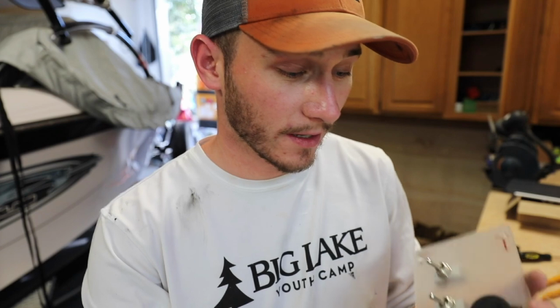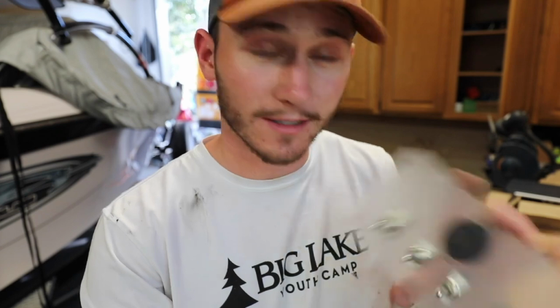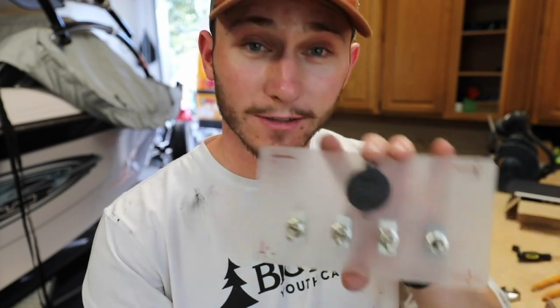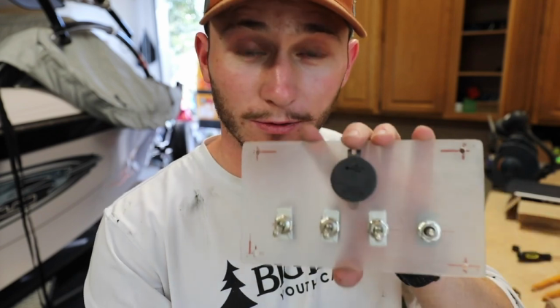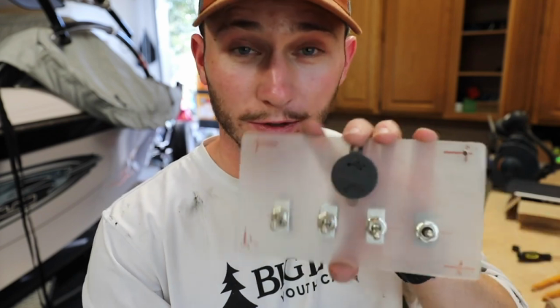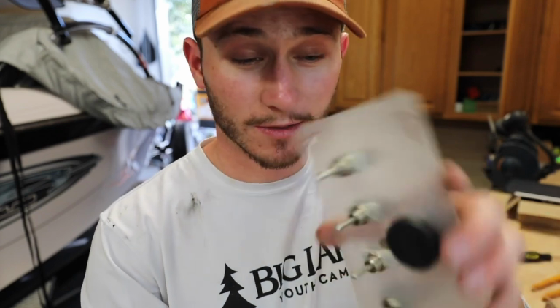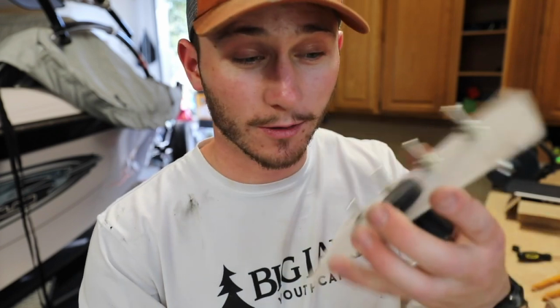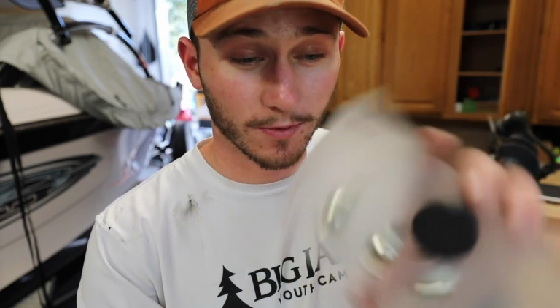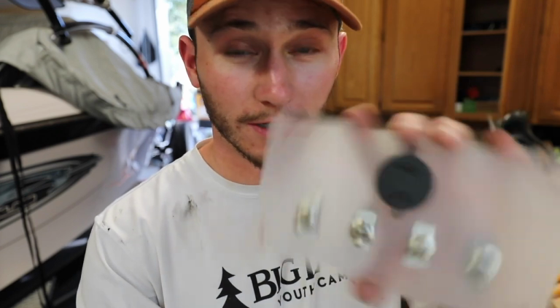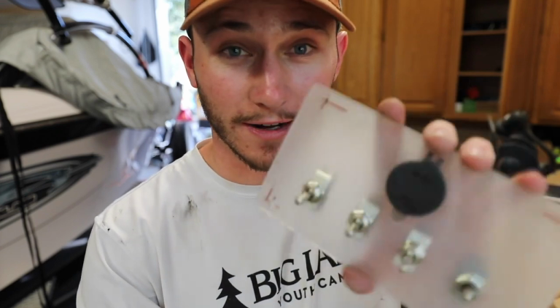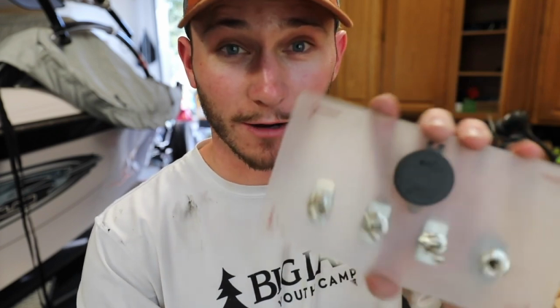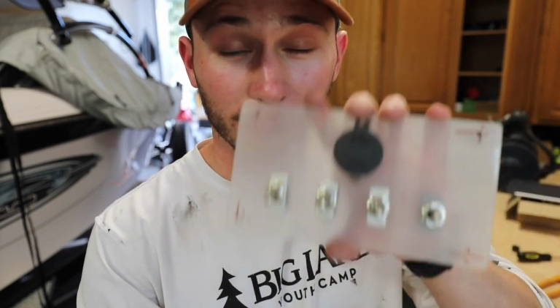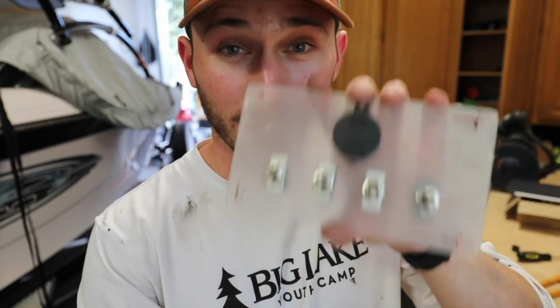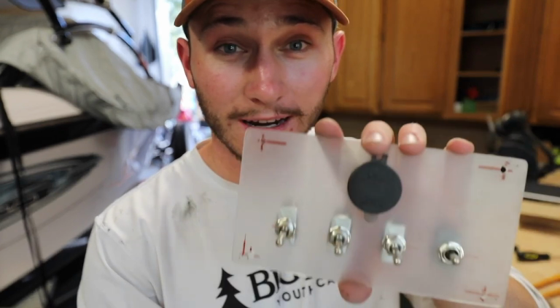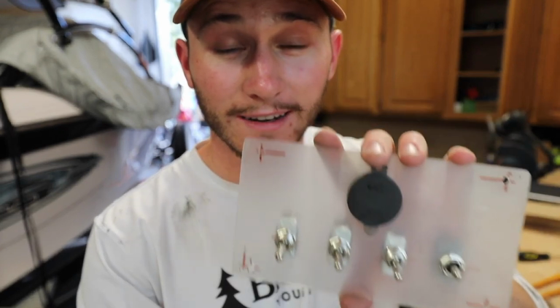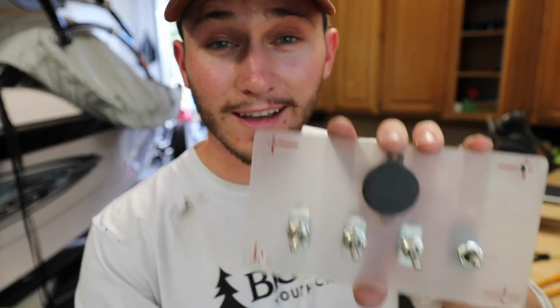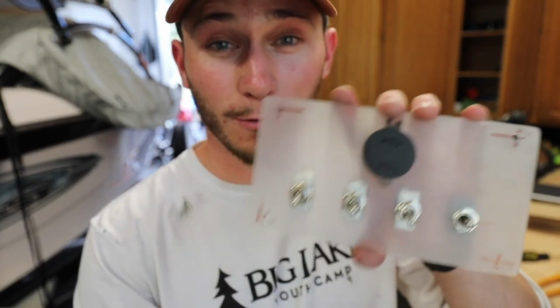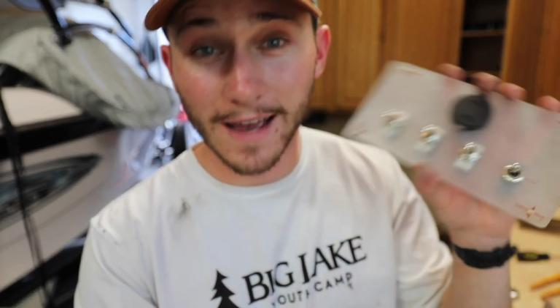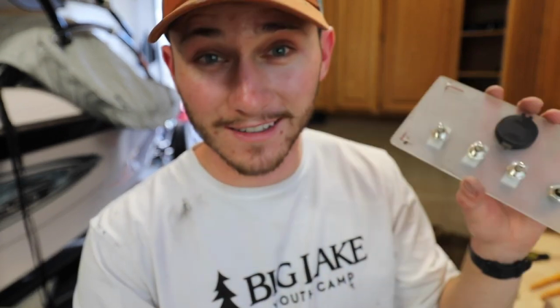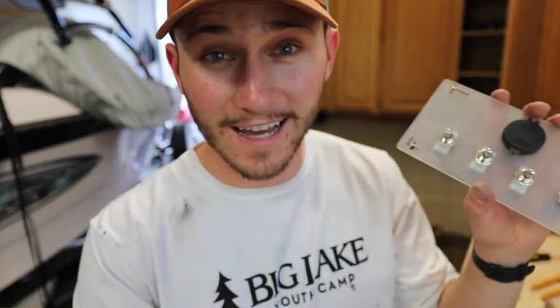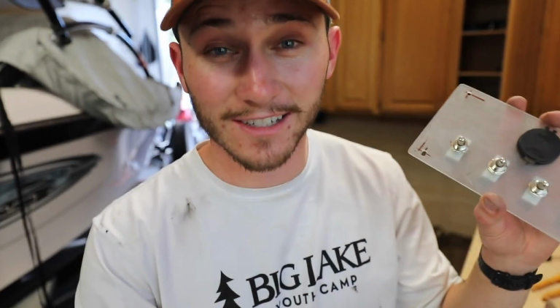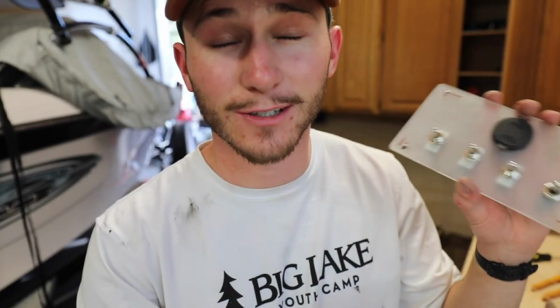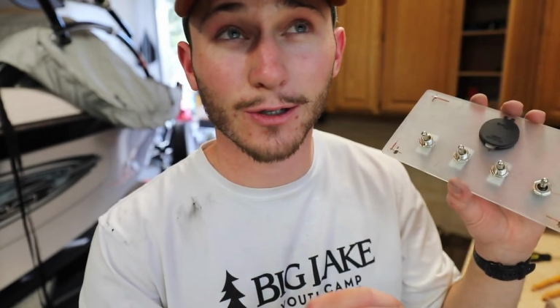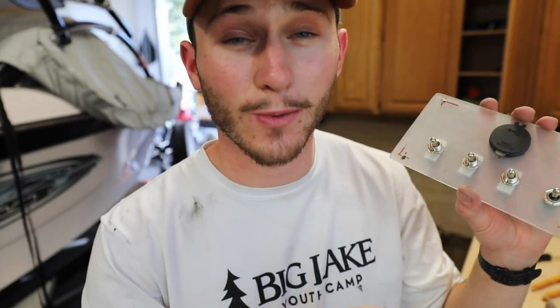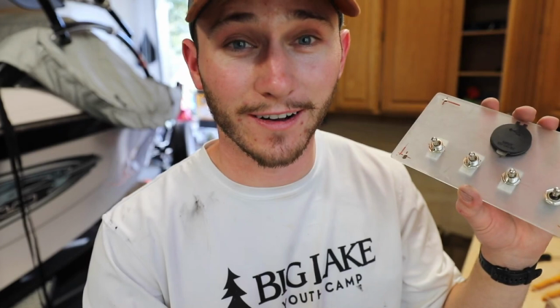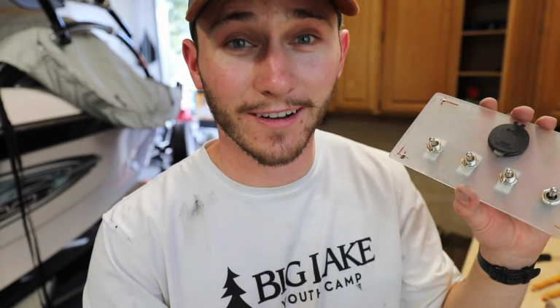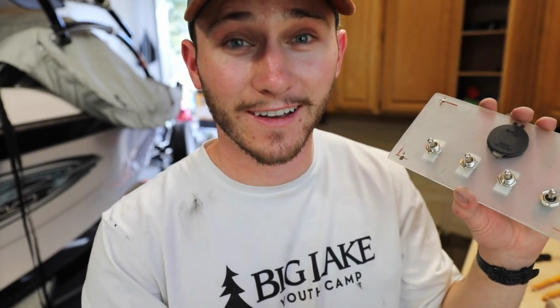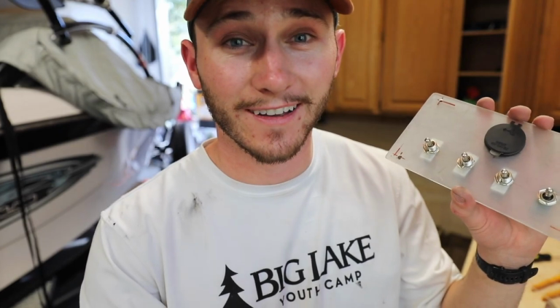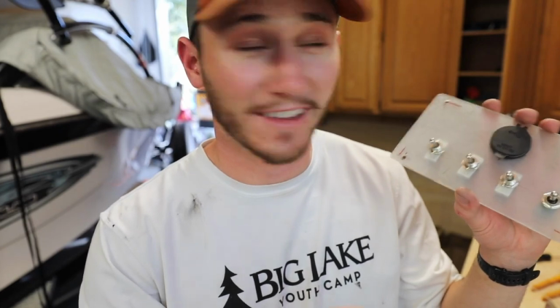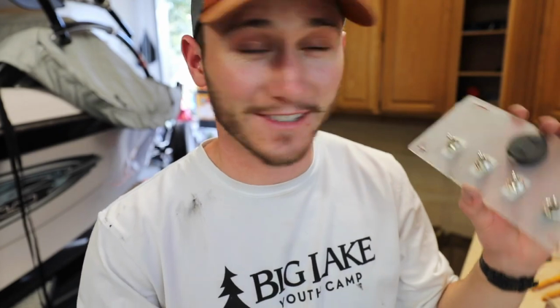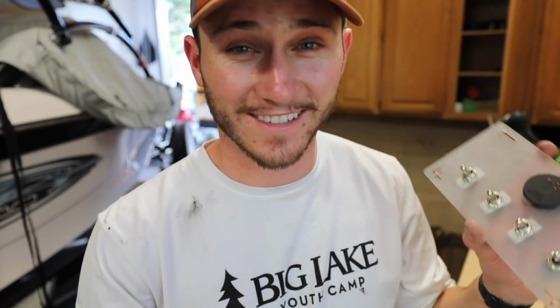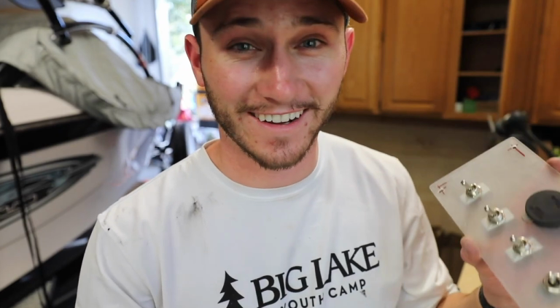It's still see-through, still clear right now, but once I paint it it'll match the dash so well. This is exciting!